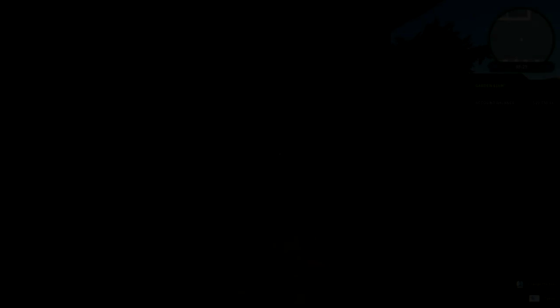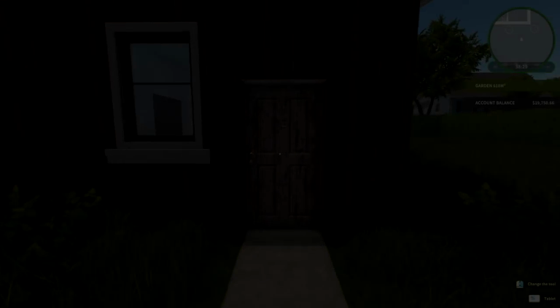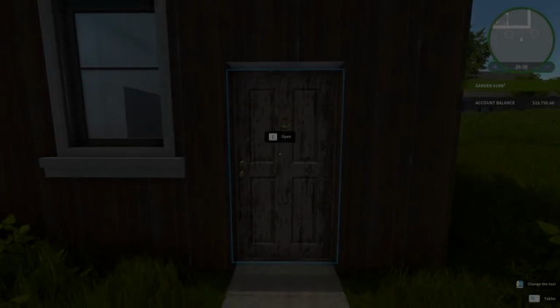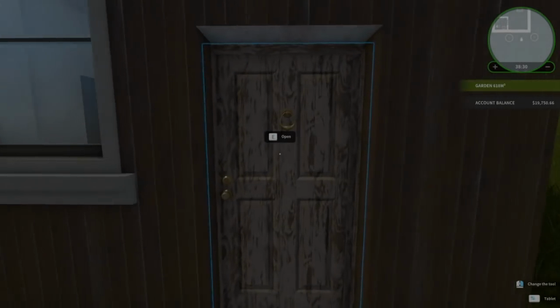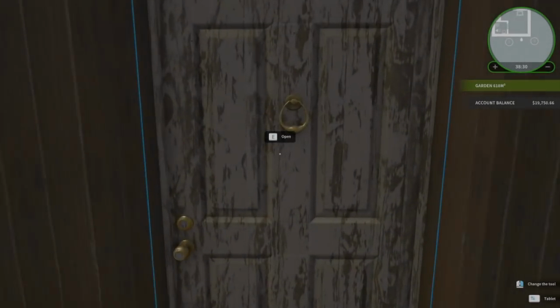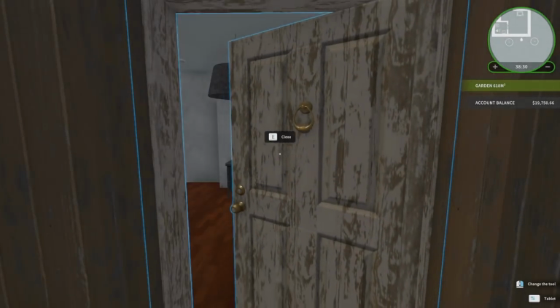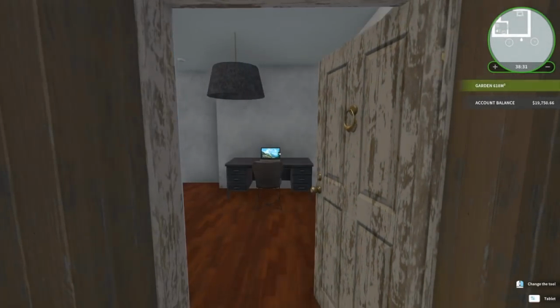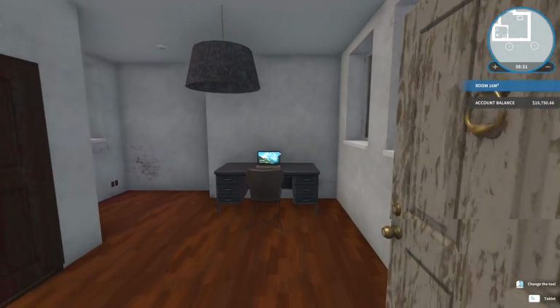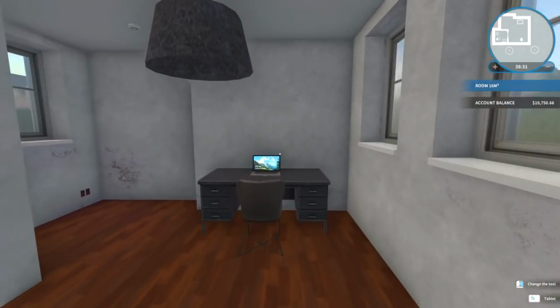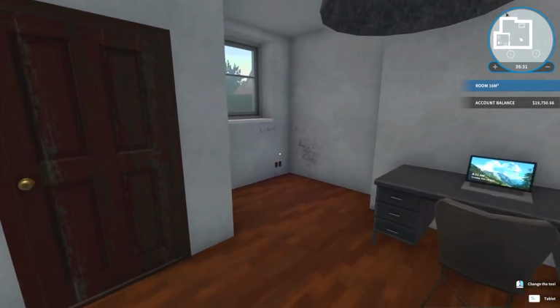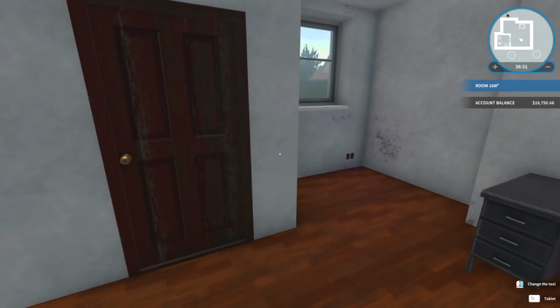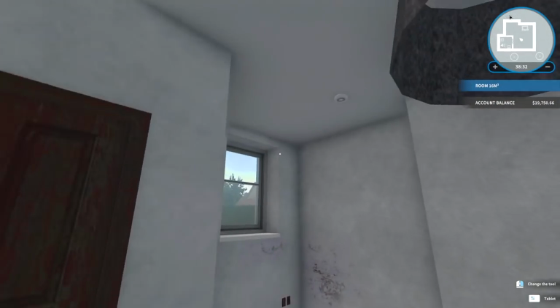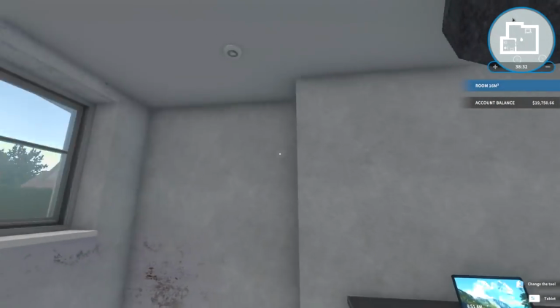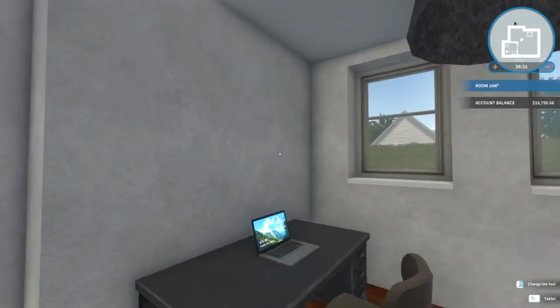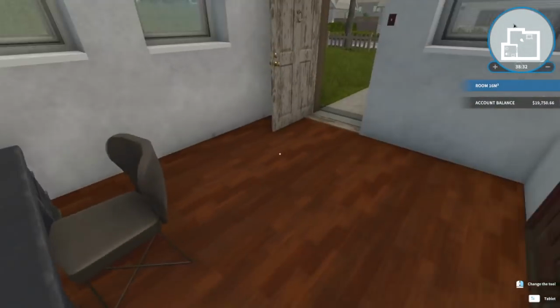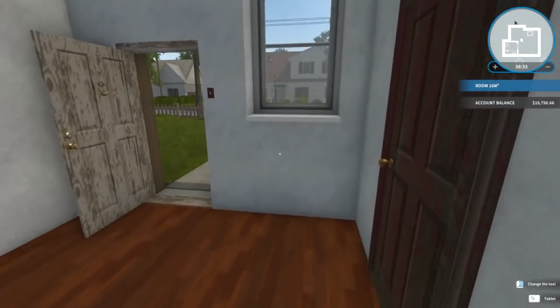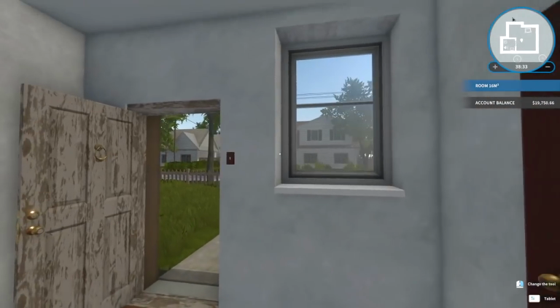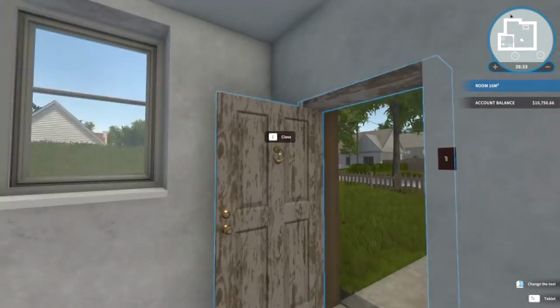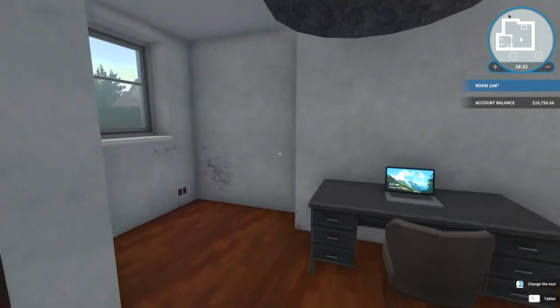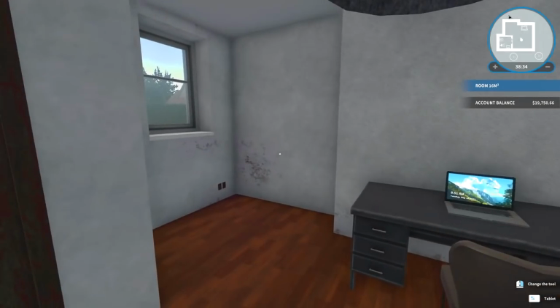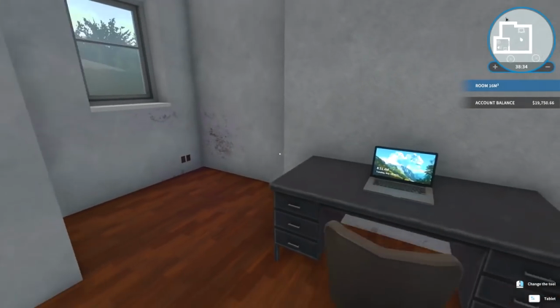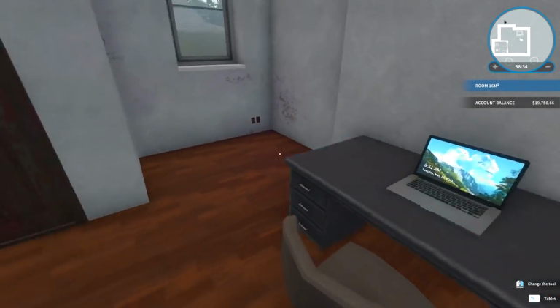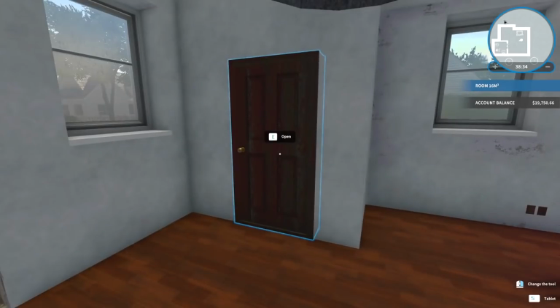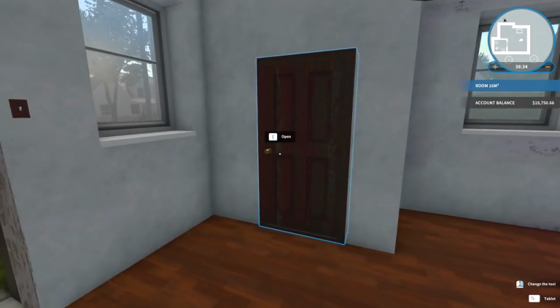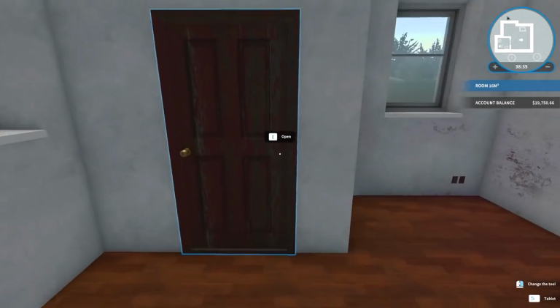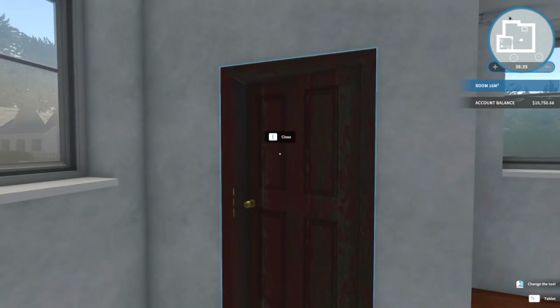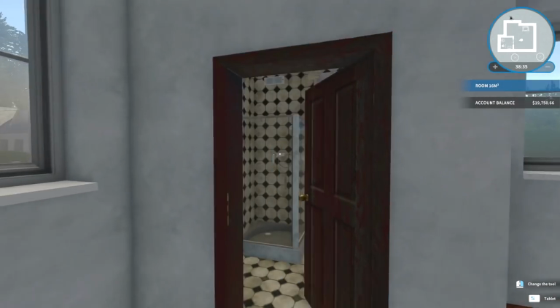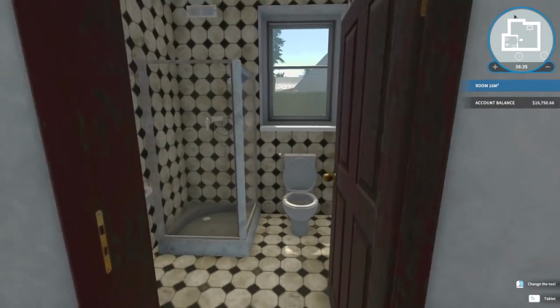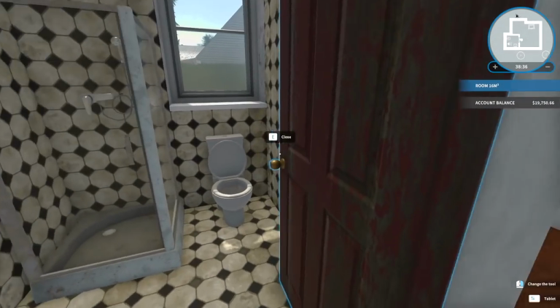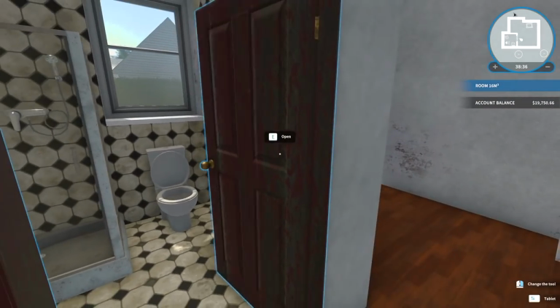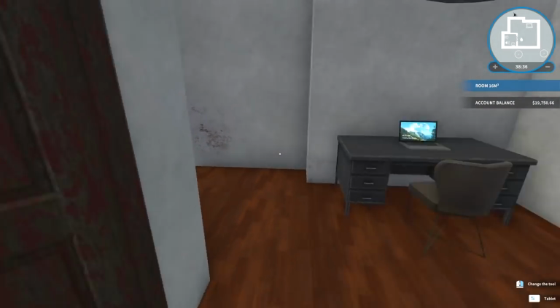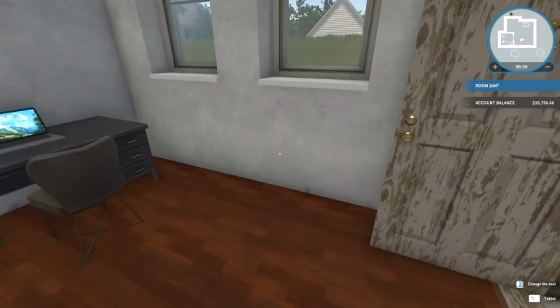Welcome back to another episode of House Flipper. I call this minimalism — look at this. My office is nice and clean, there's nothing in it. This bathroom is still a nightmare.